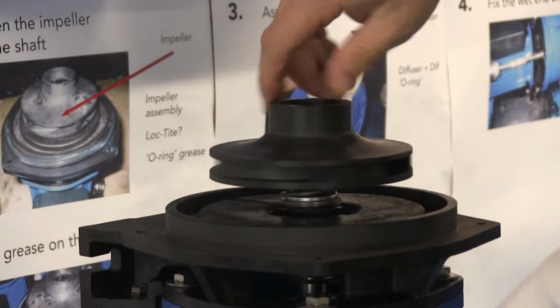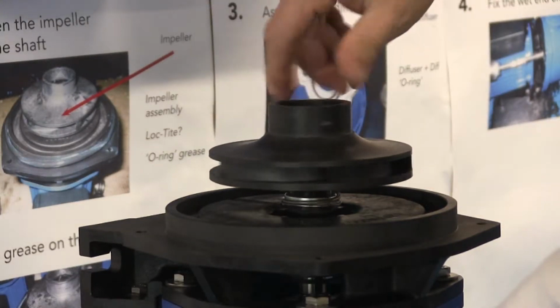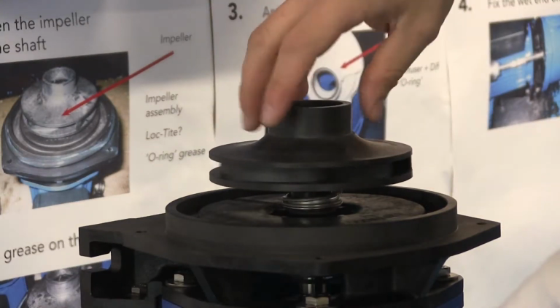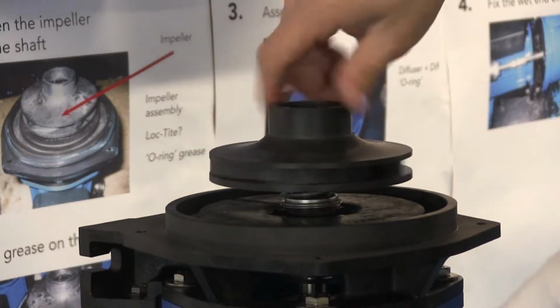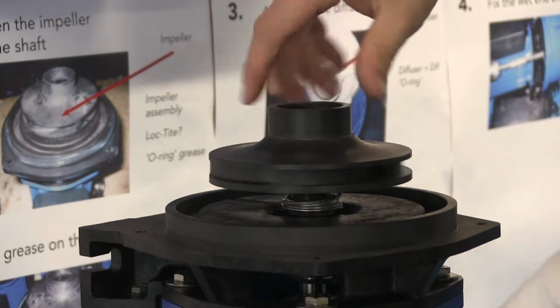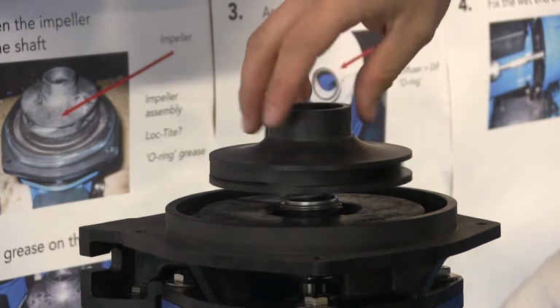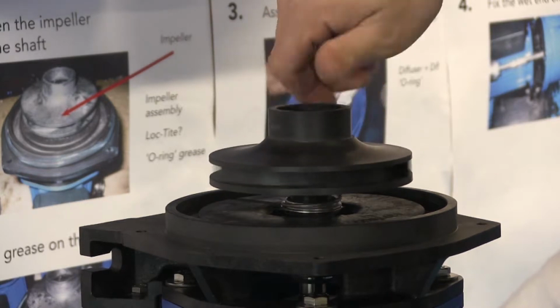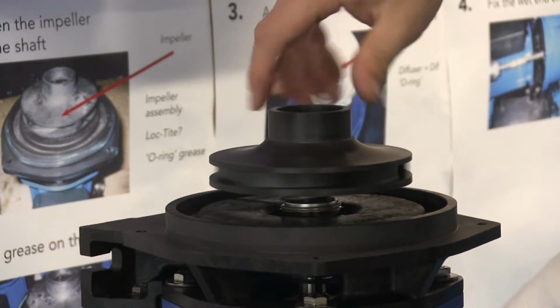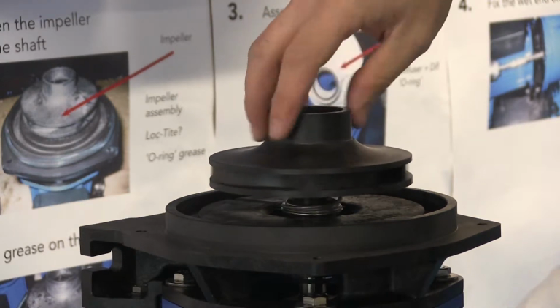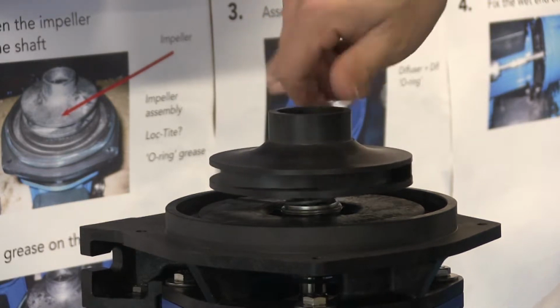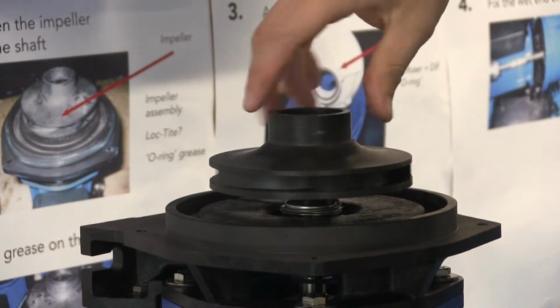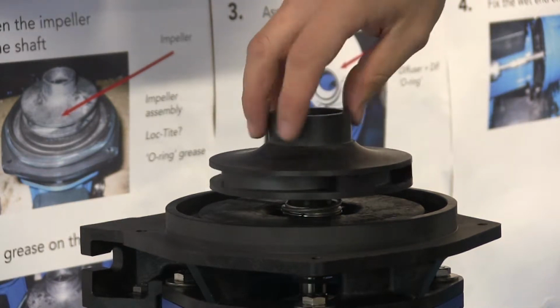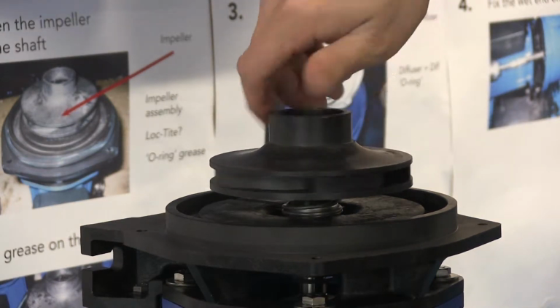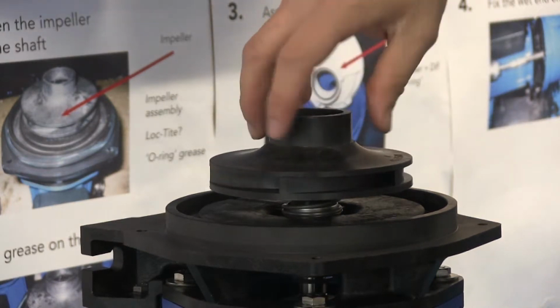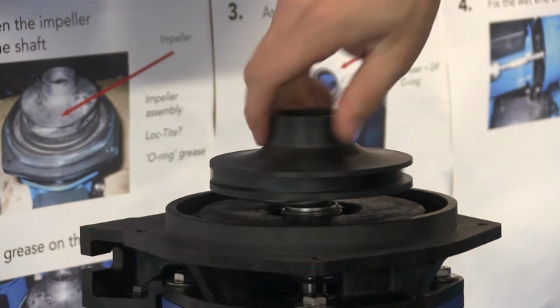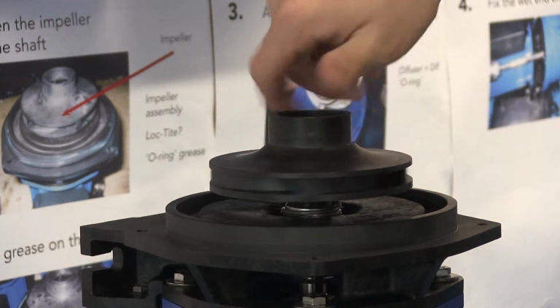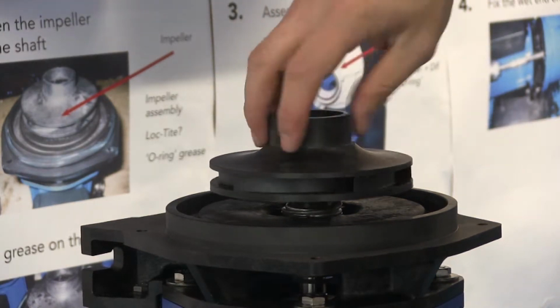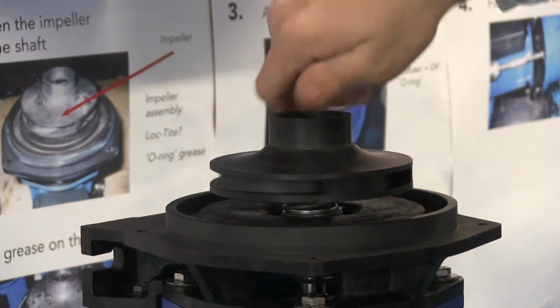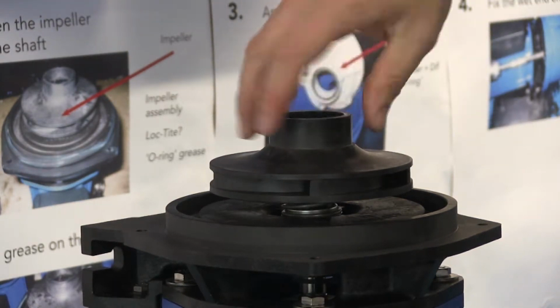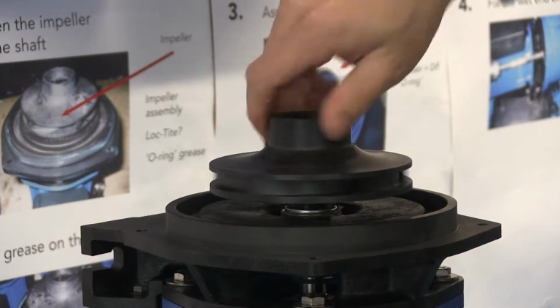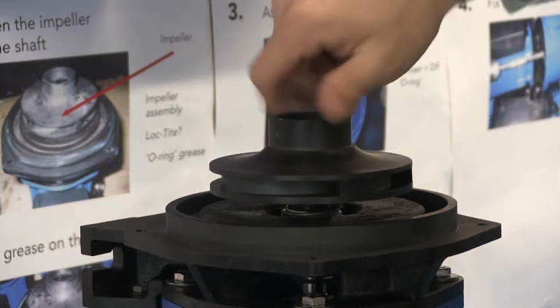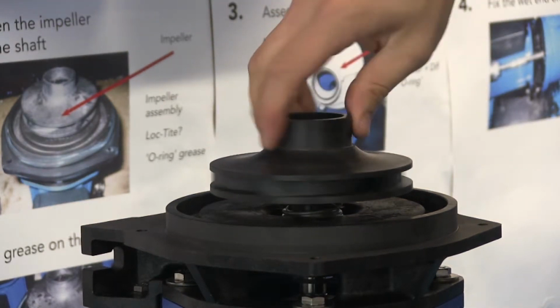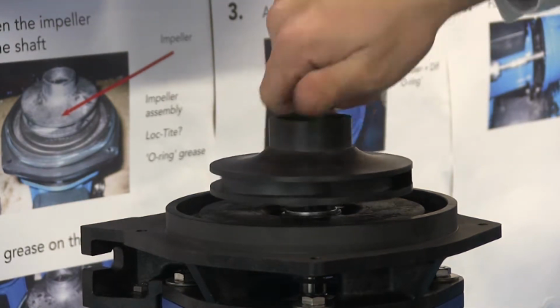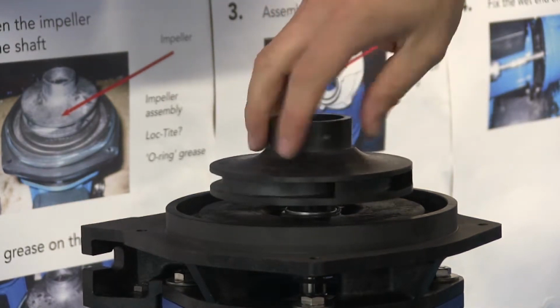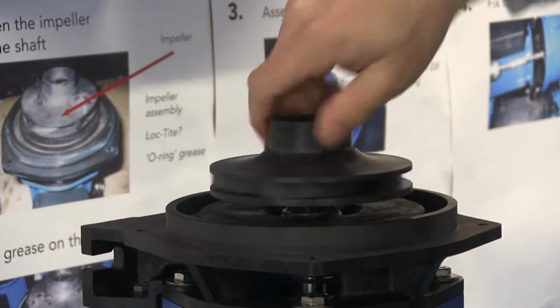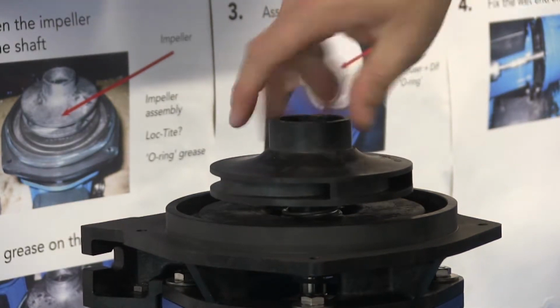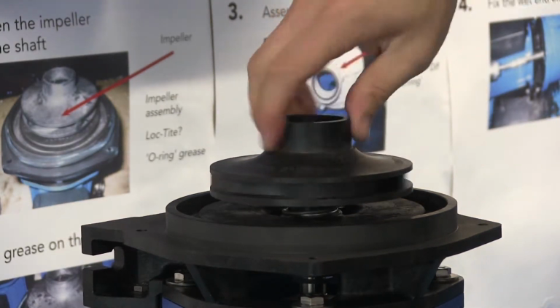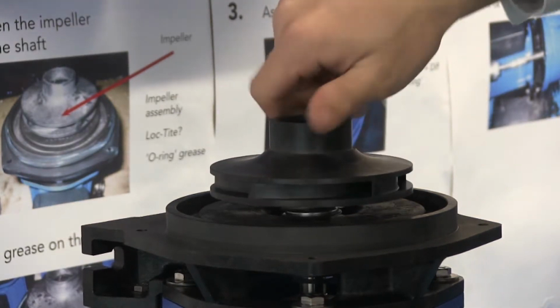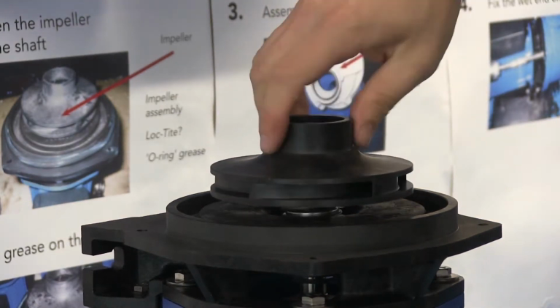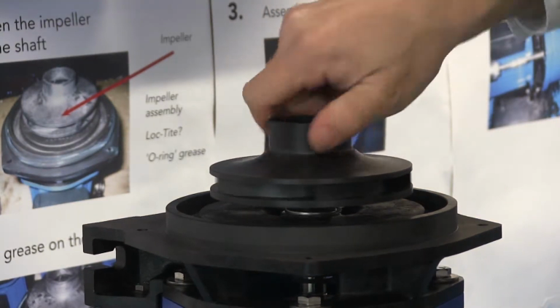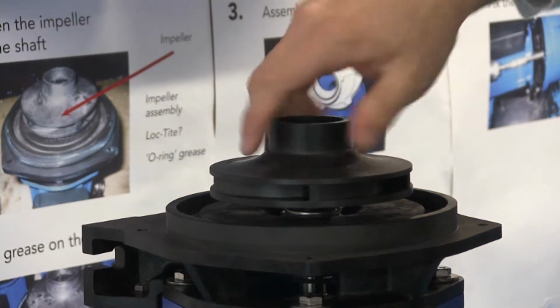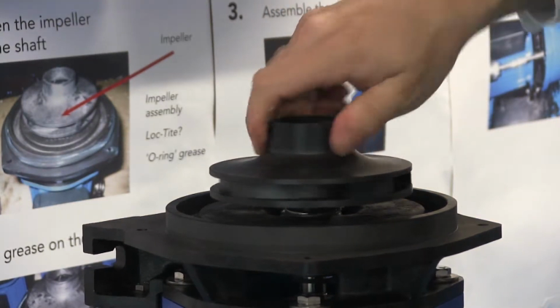Place the completed impeller on the threaded shaft. Rotate clockwise until hand tight.